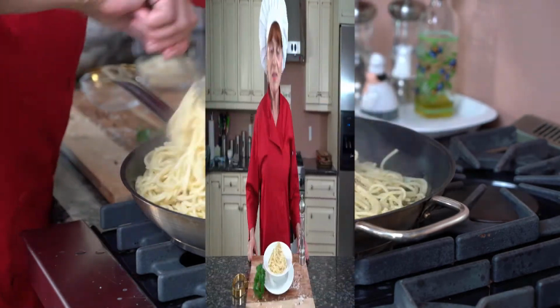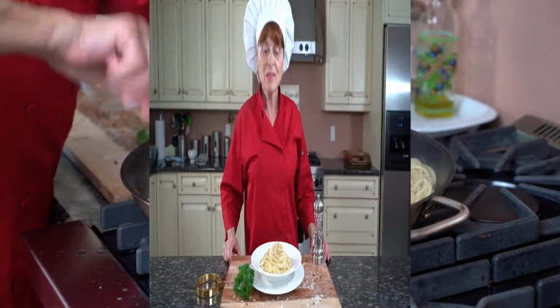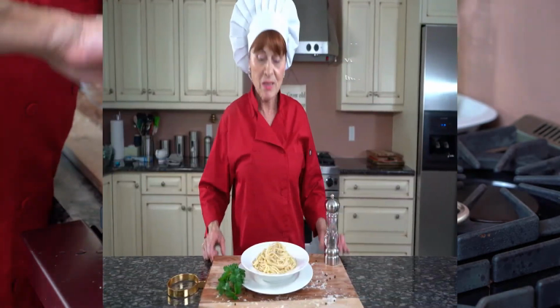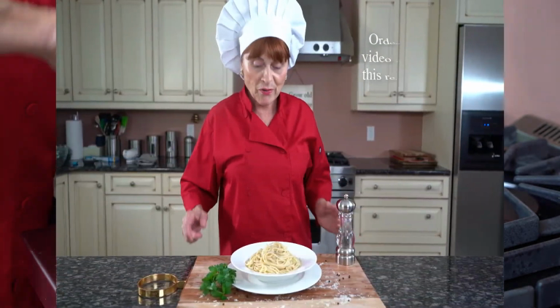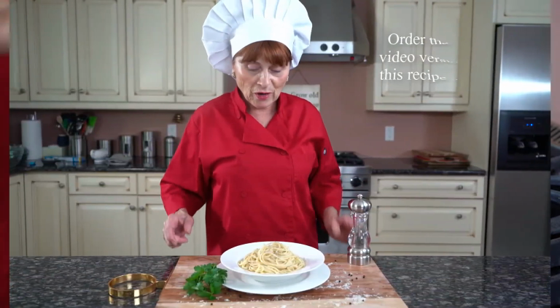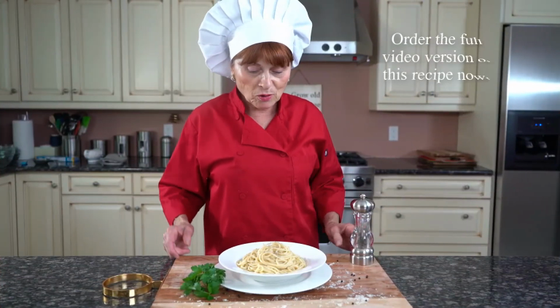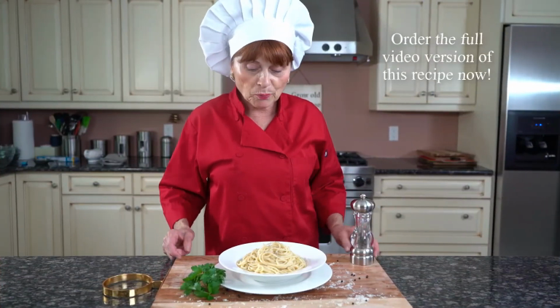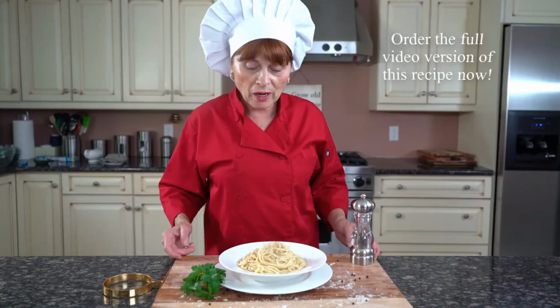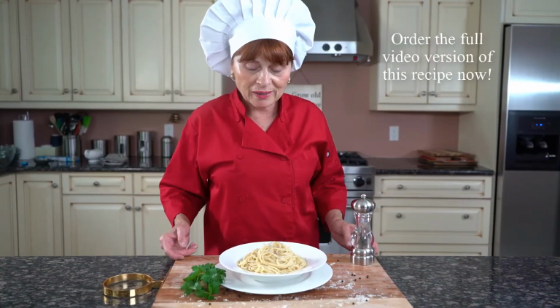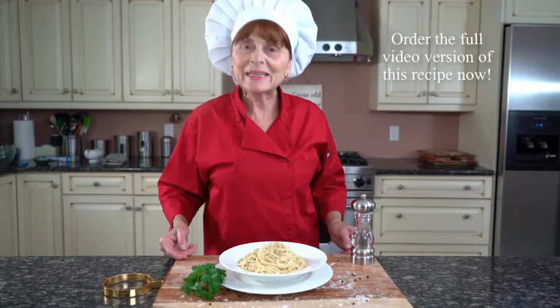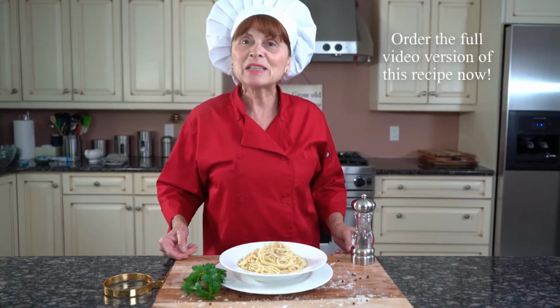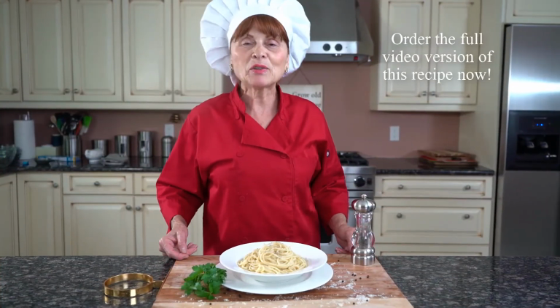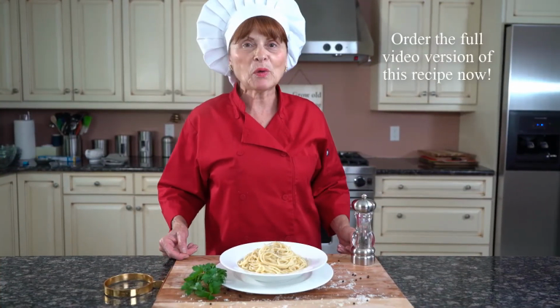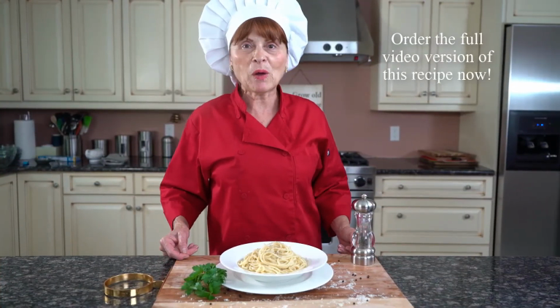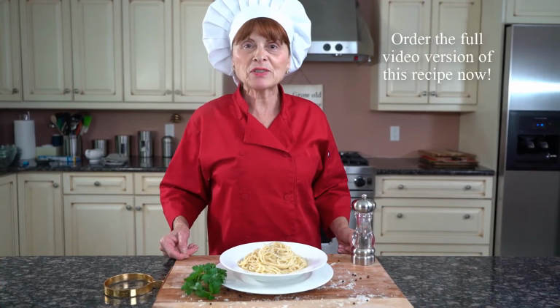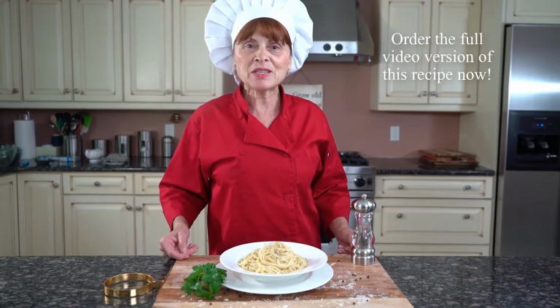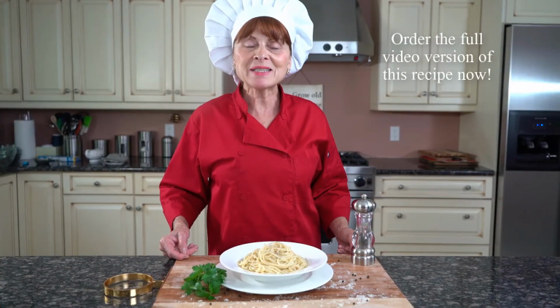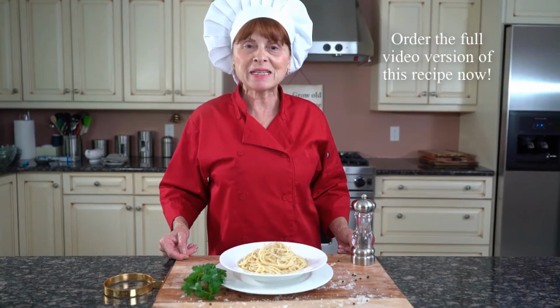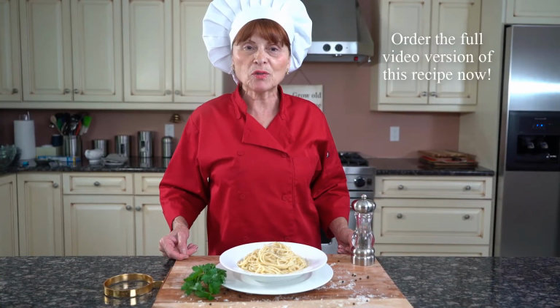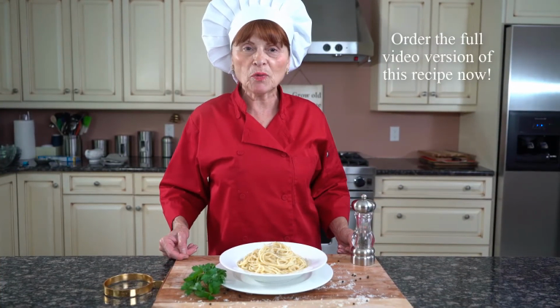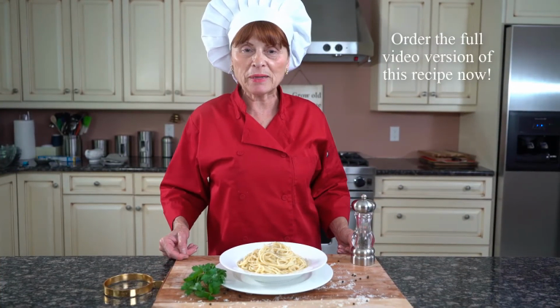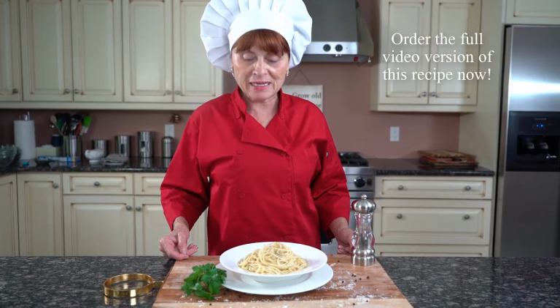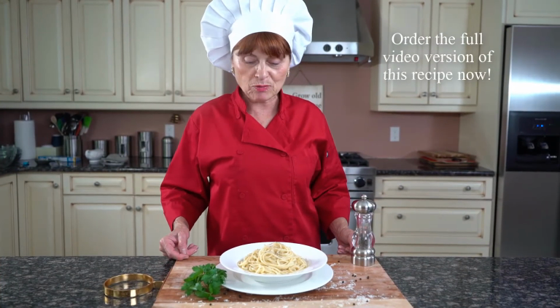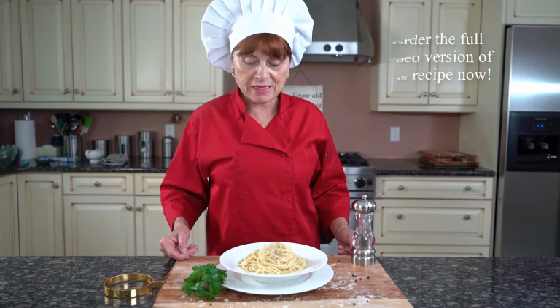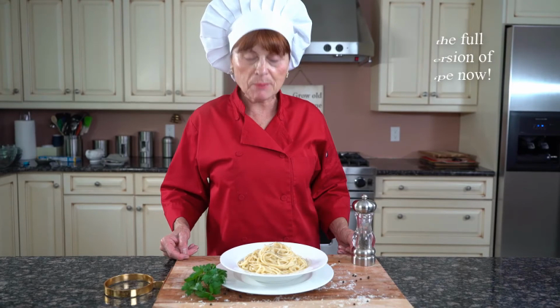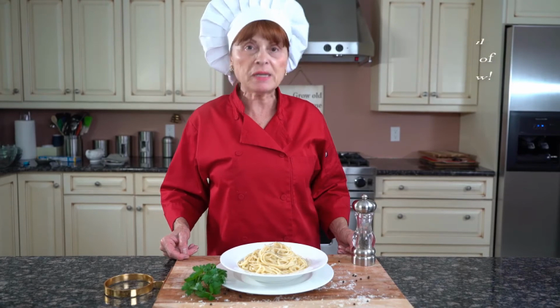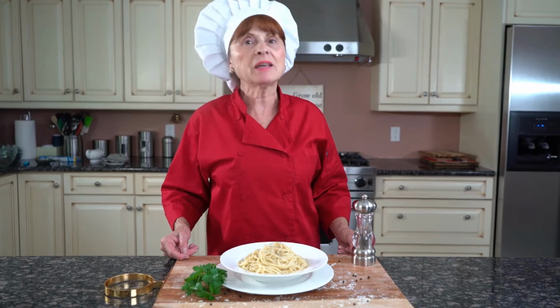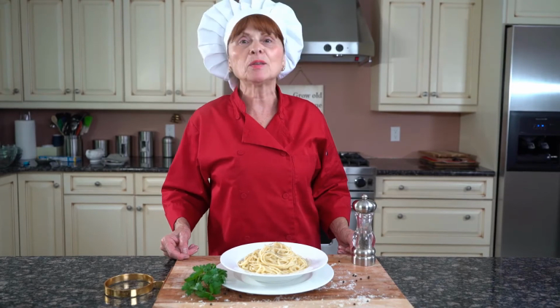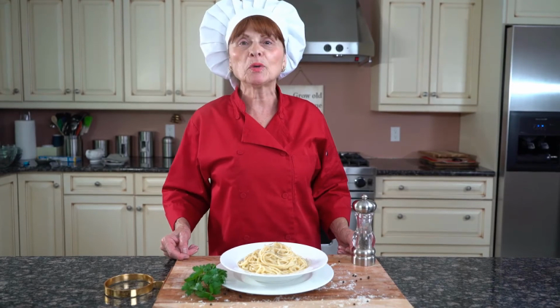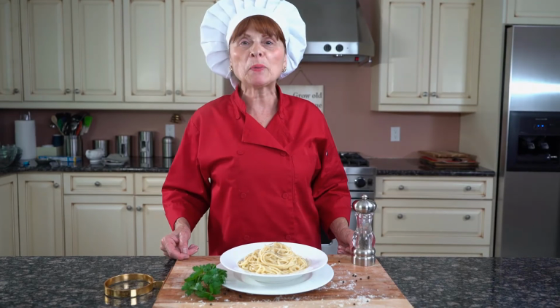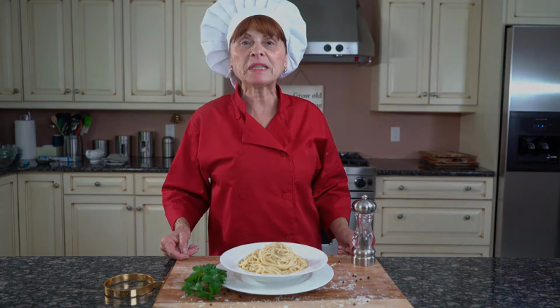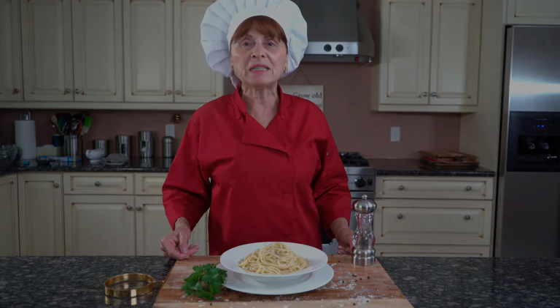This is our final product. Thank you for watching. Stay tuned for my next recipe and bon appetit.